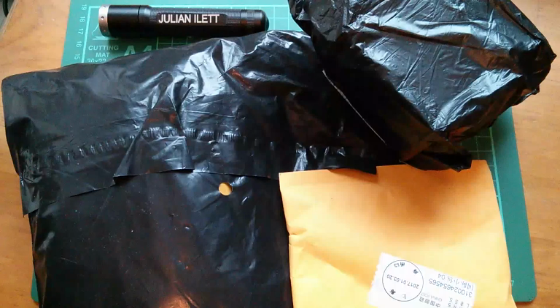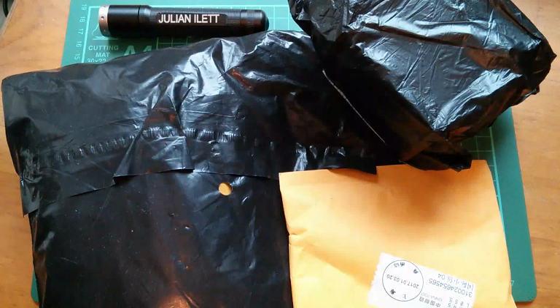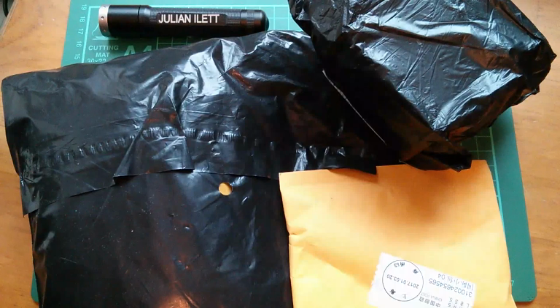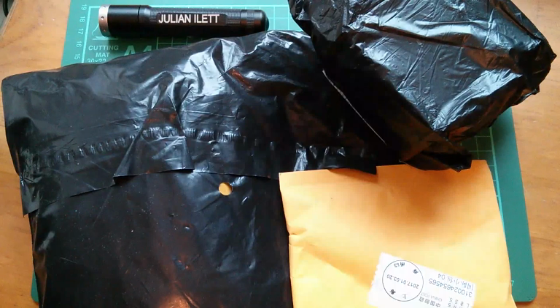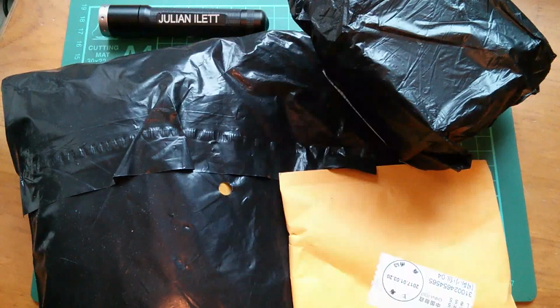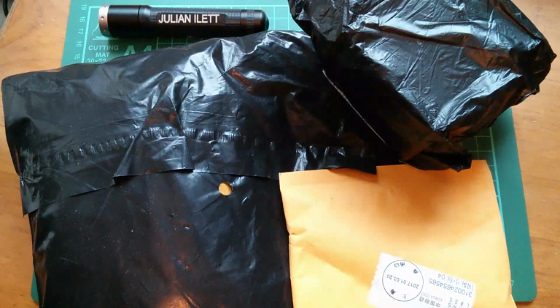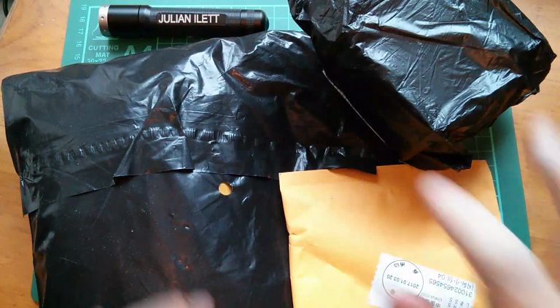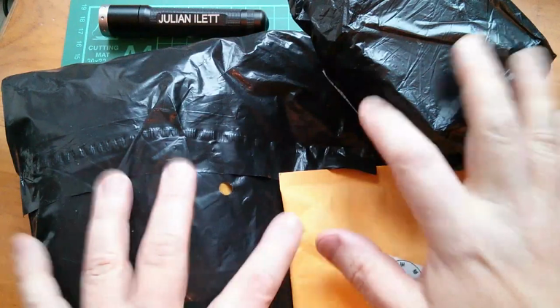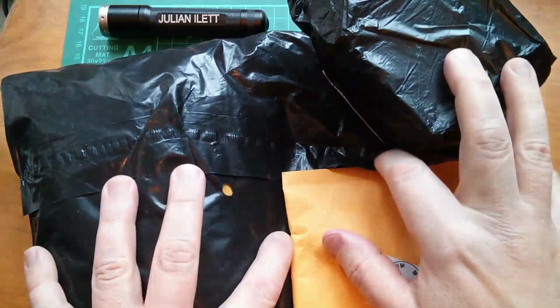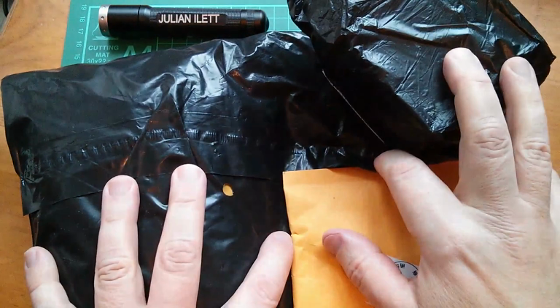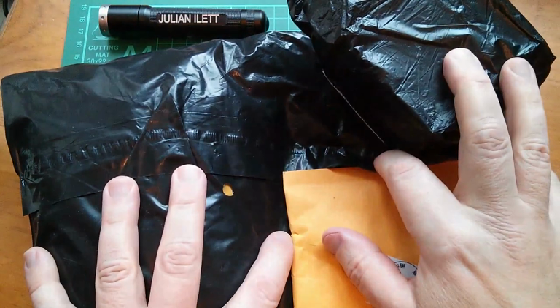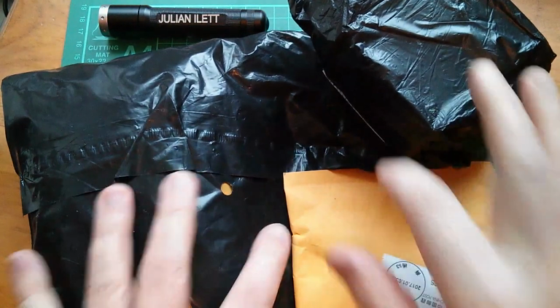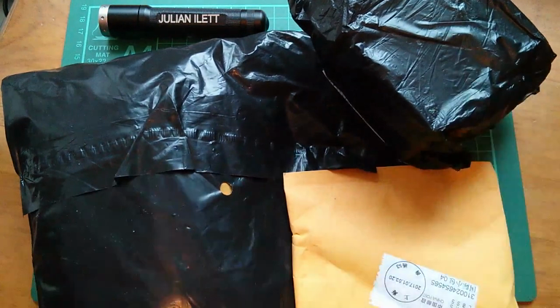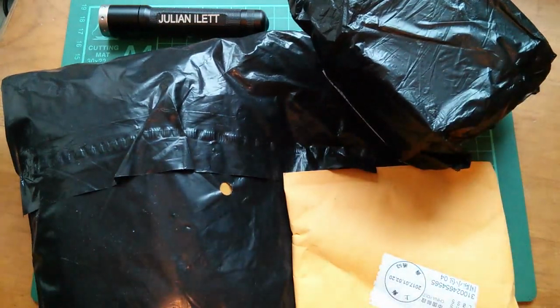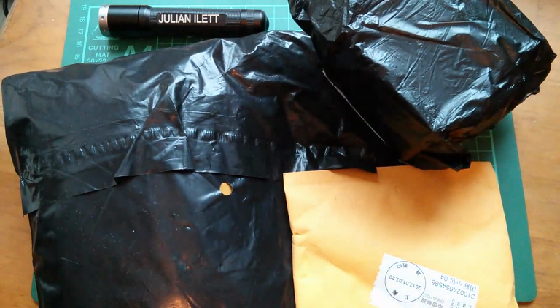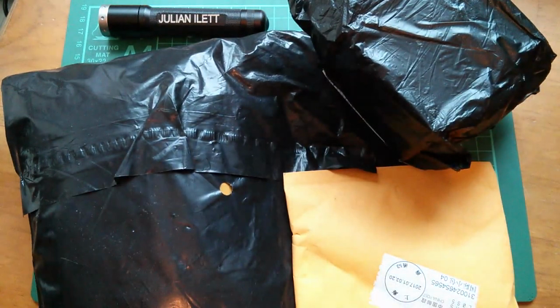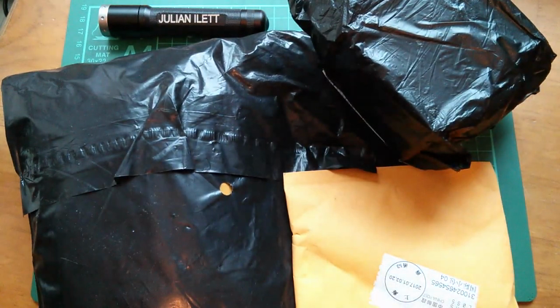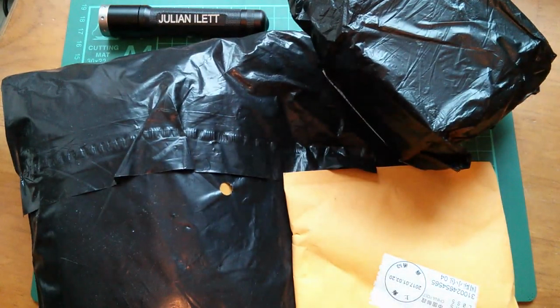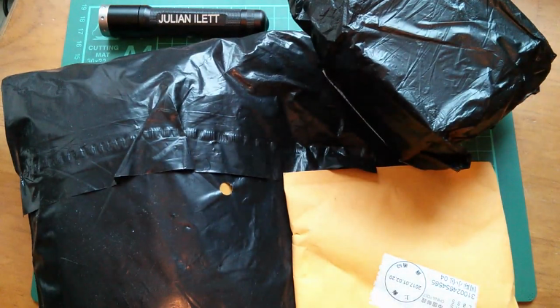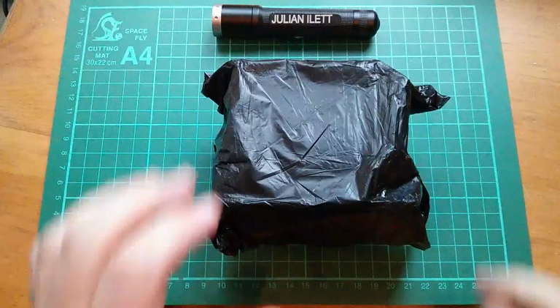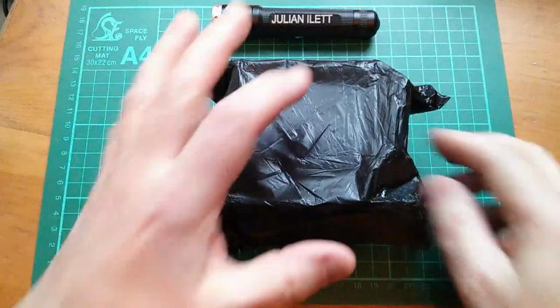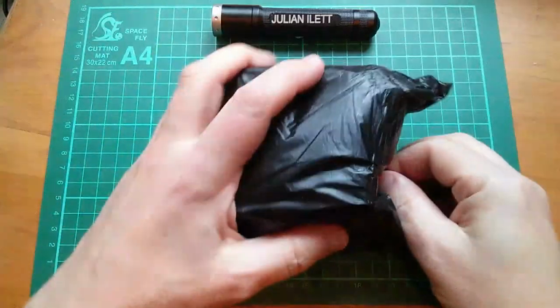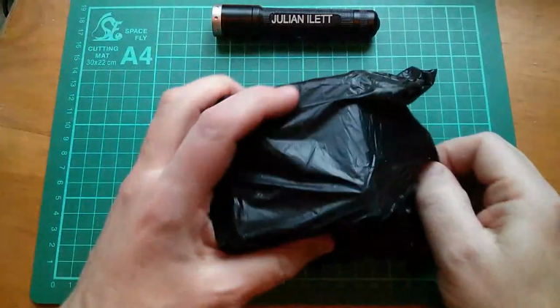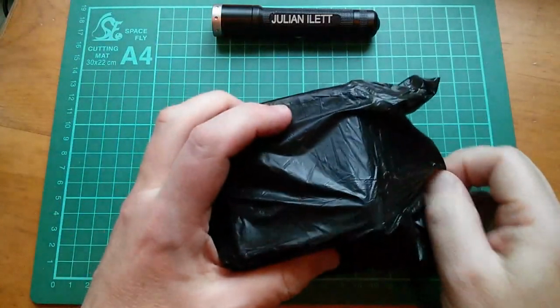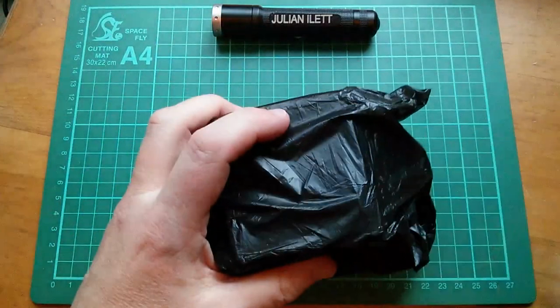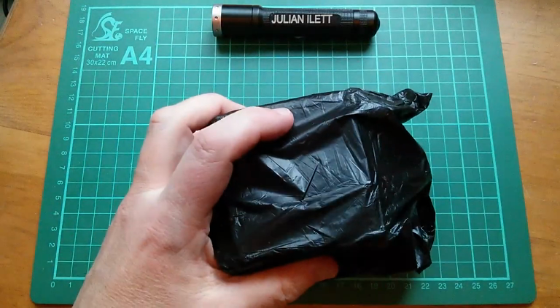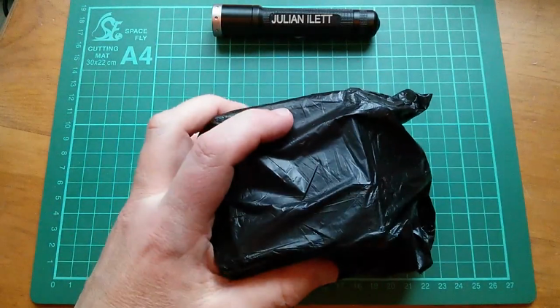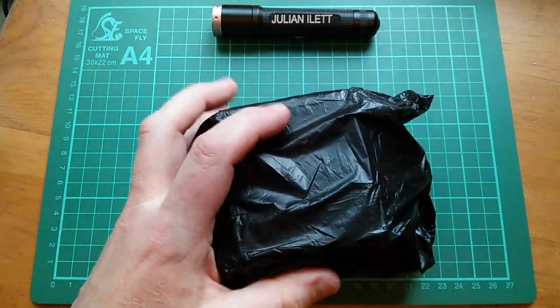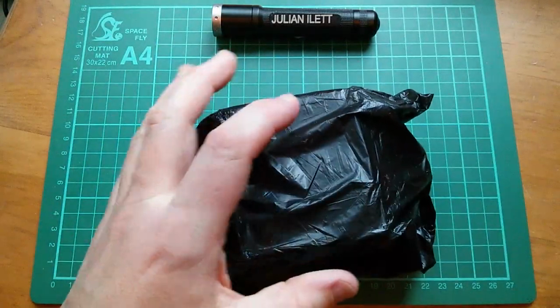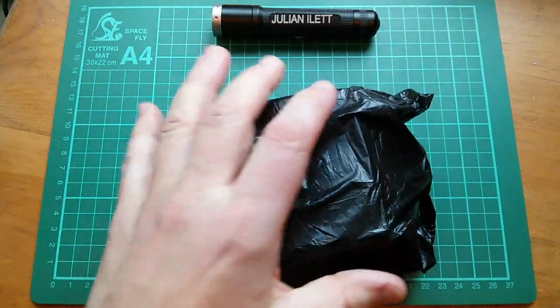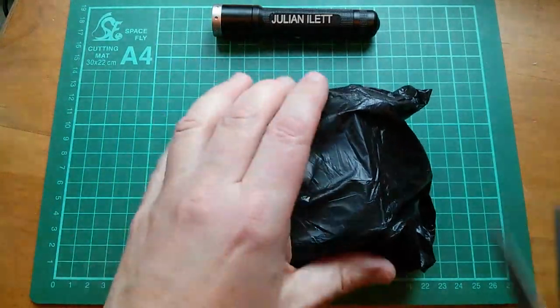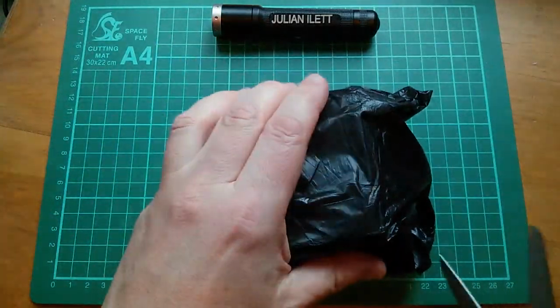Good morning all, it's Postbag. Right, let's start with this box.